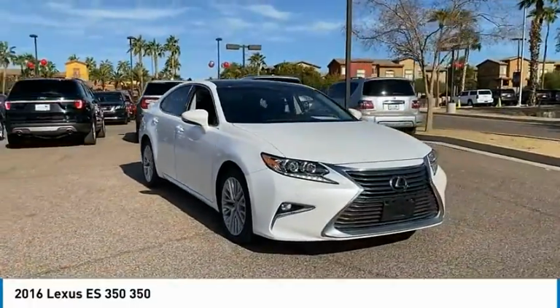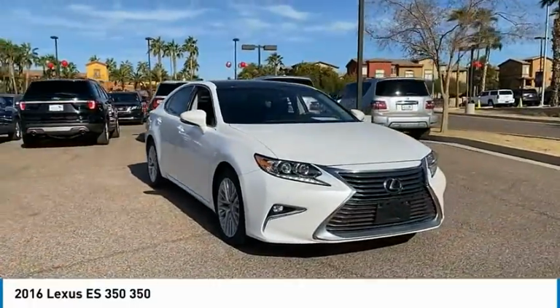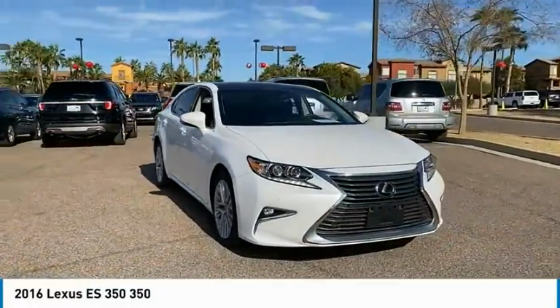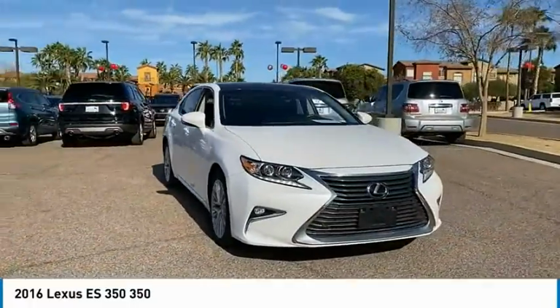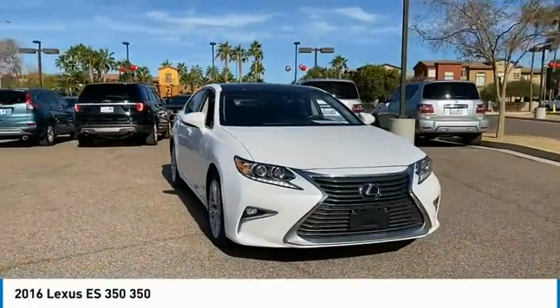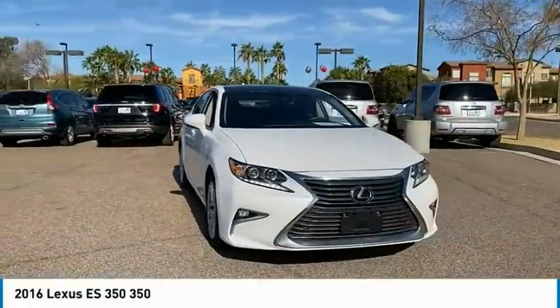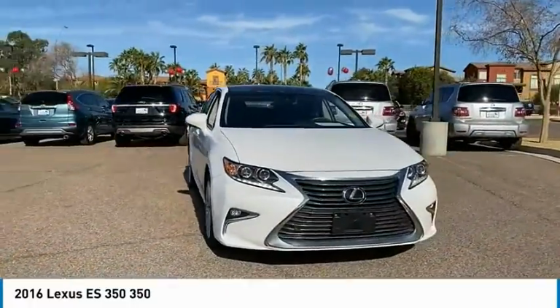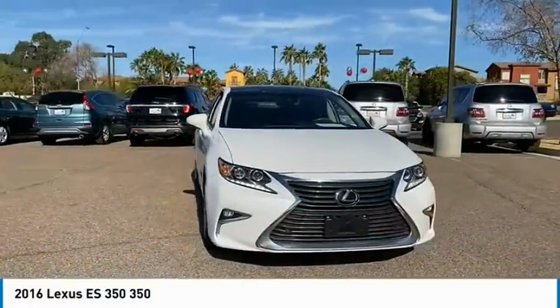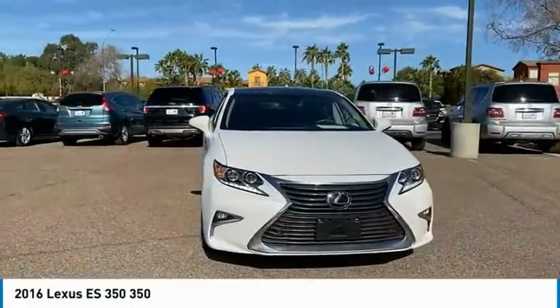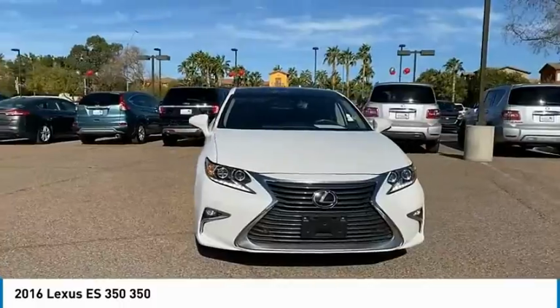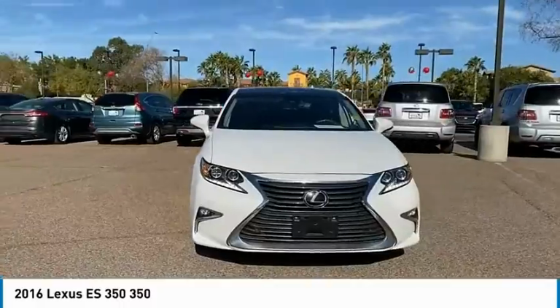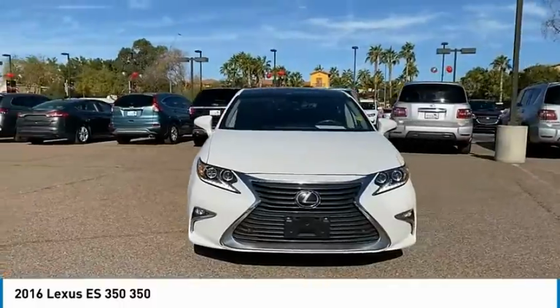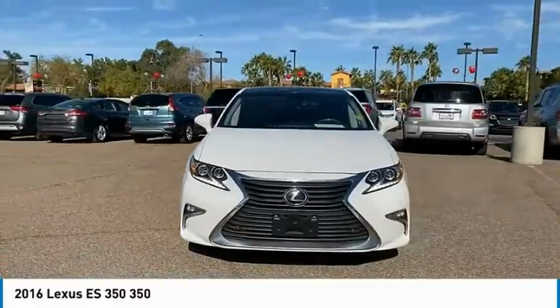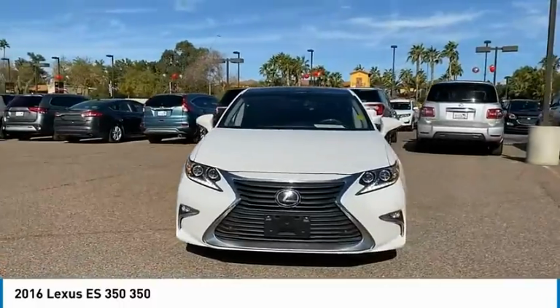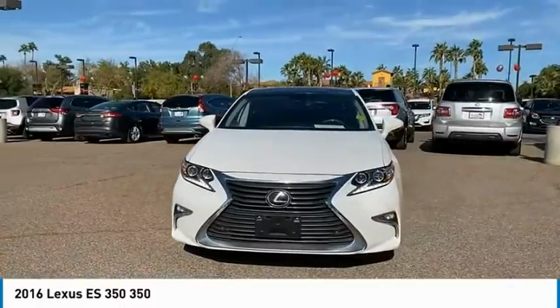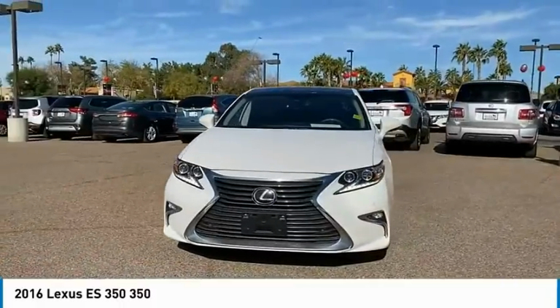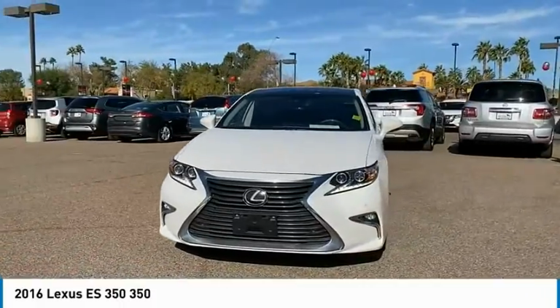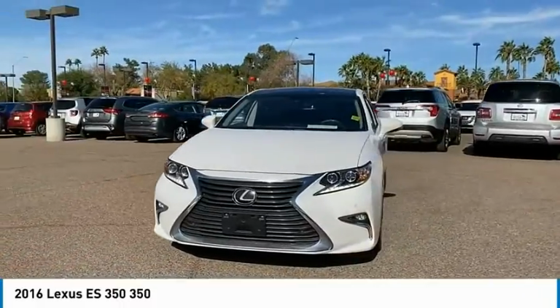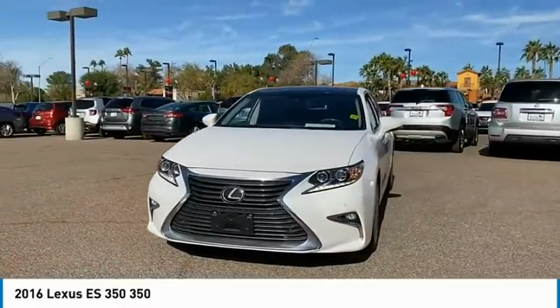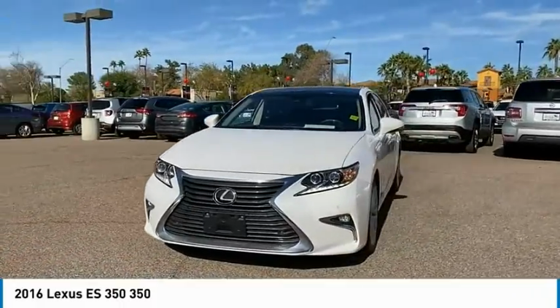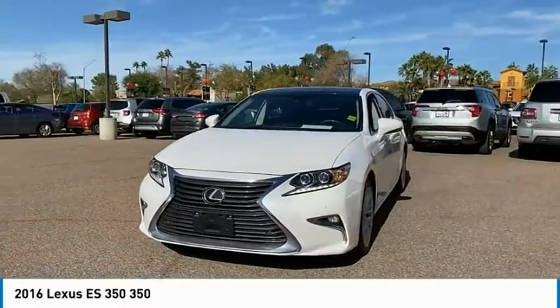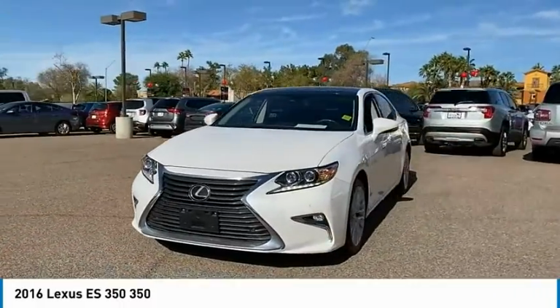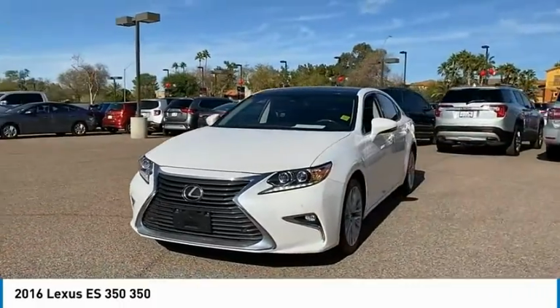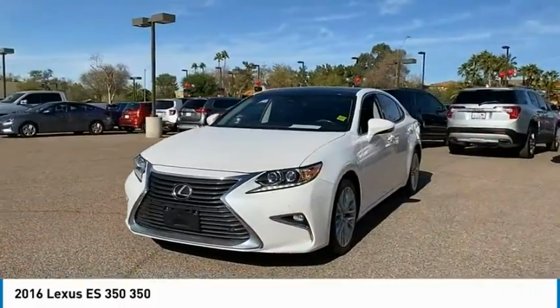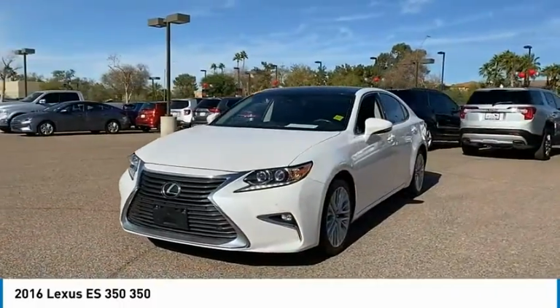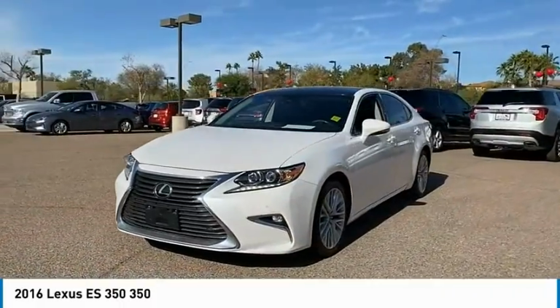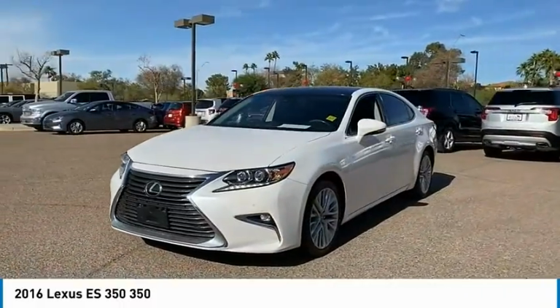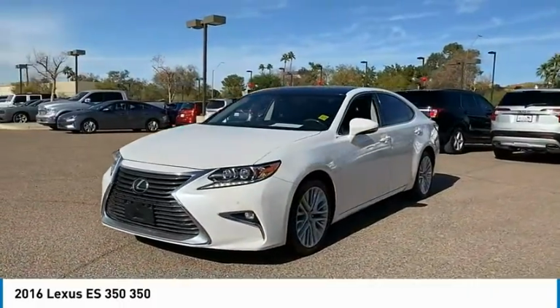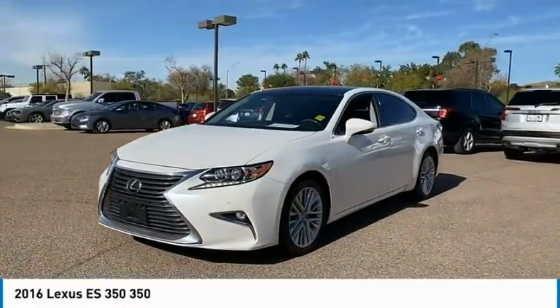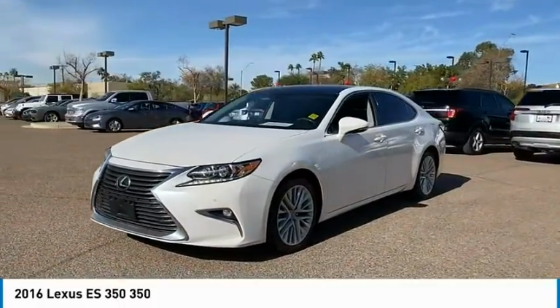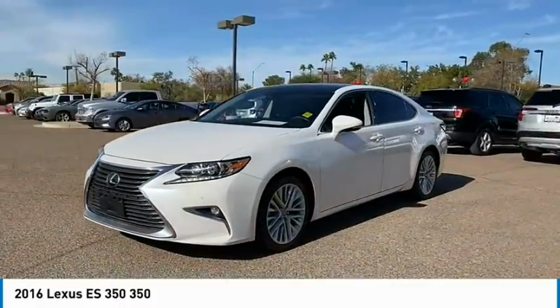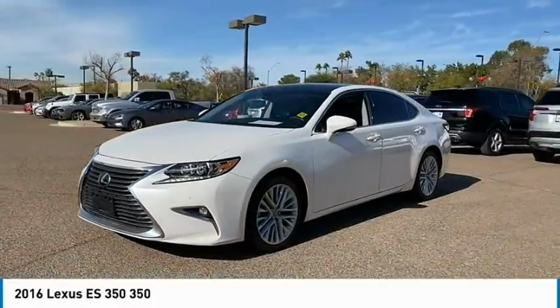And is priced below $25,000. This vehicle has less than 35,000 miles.